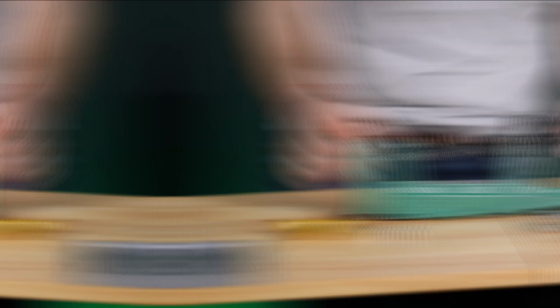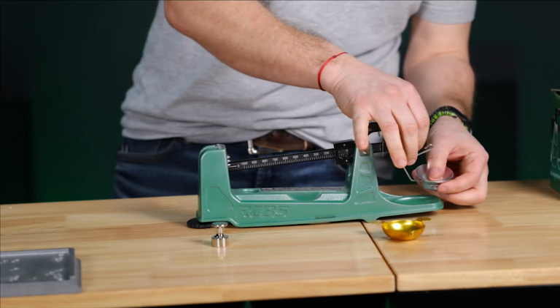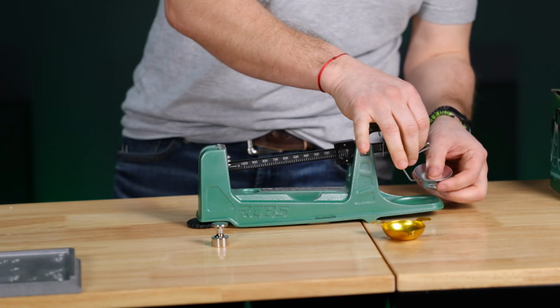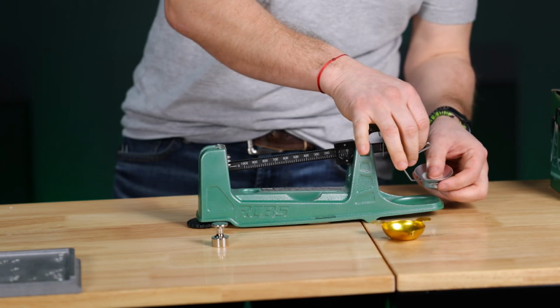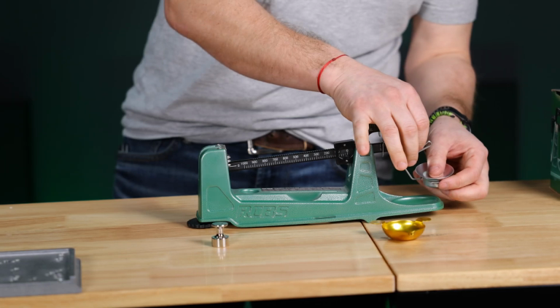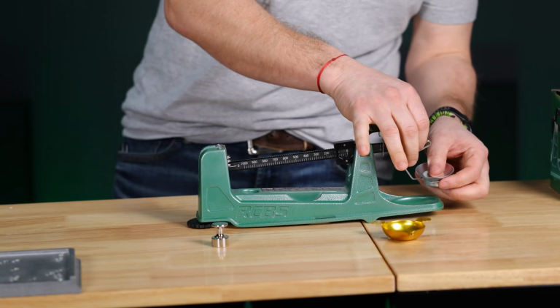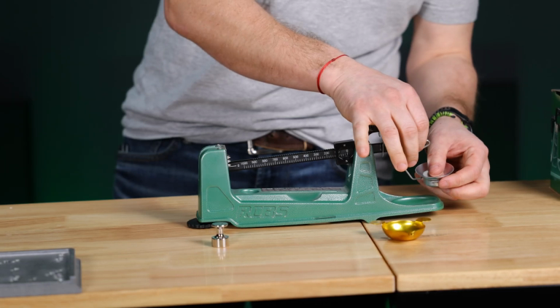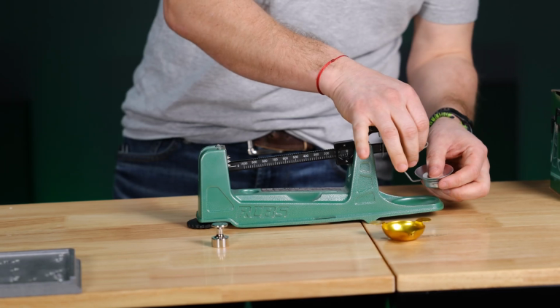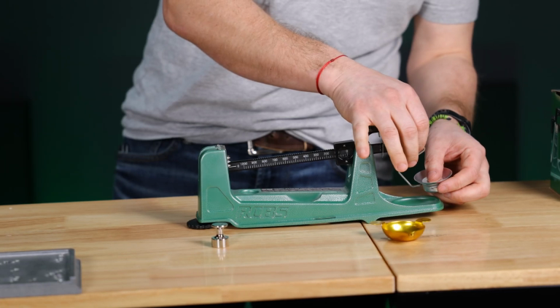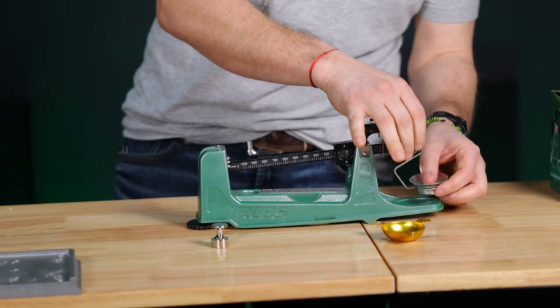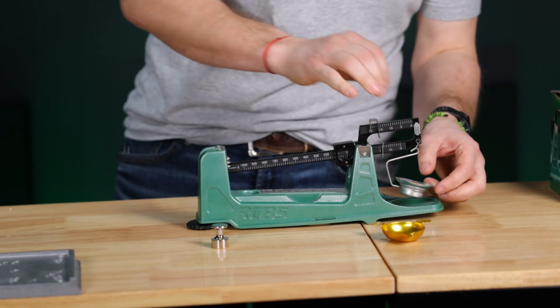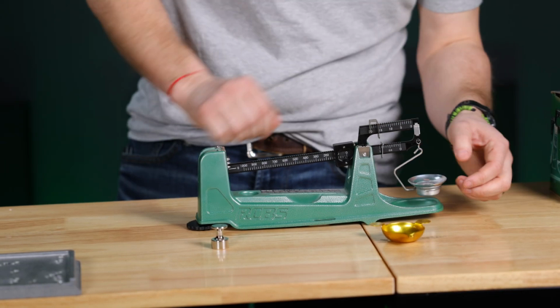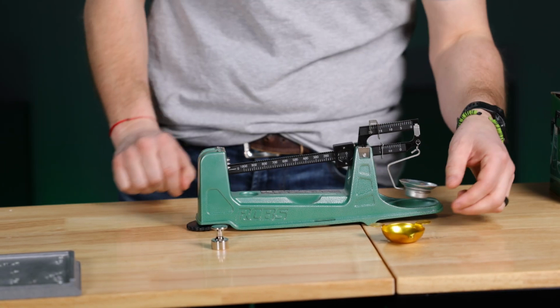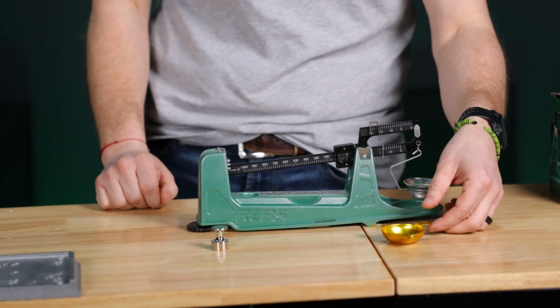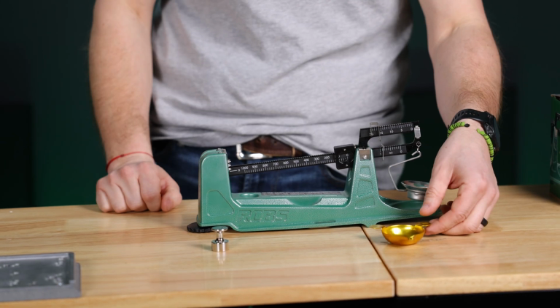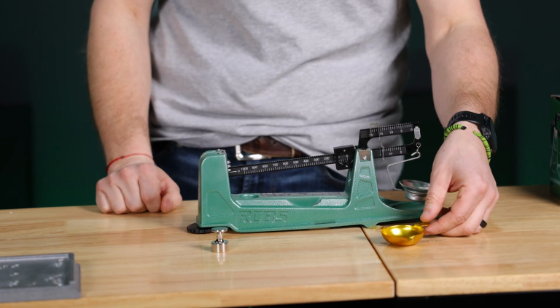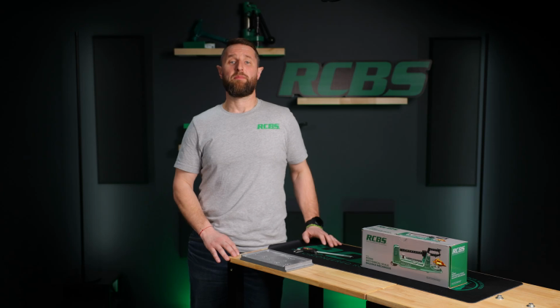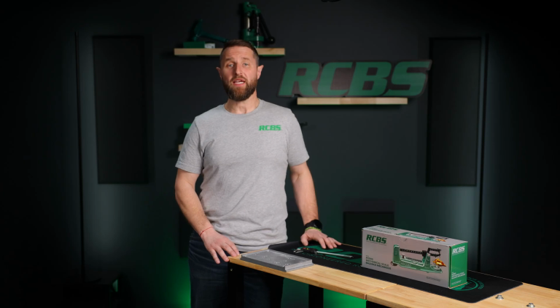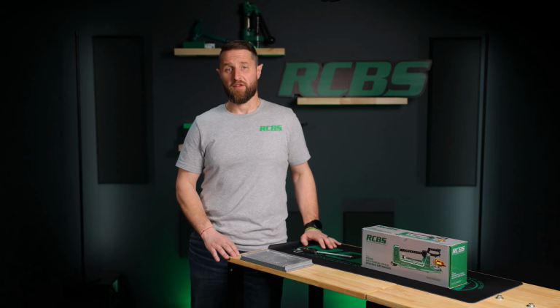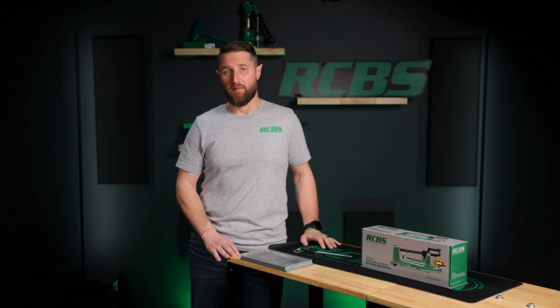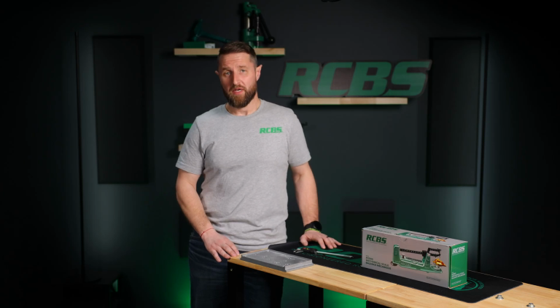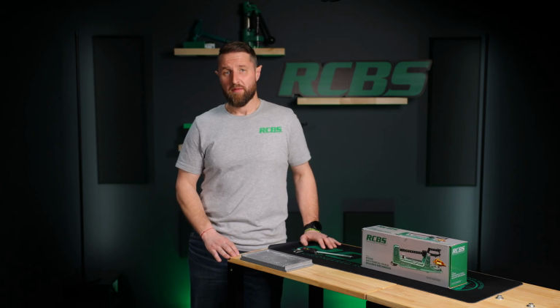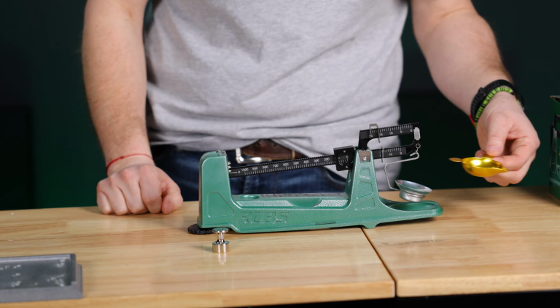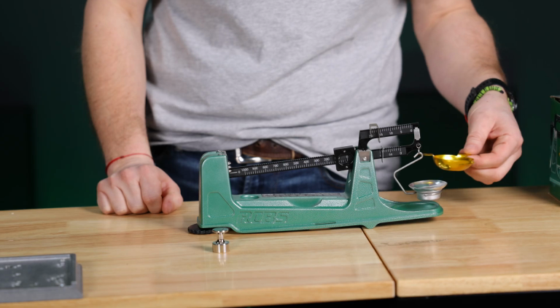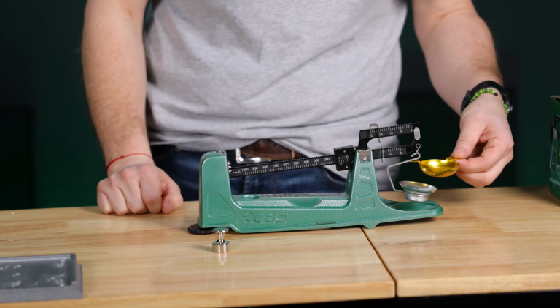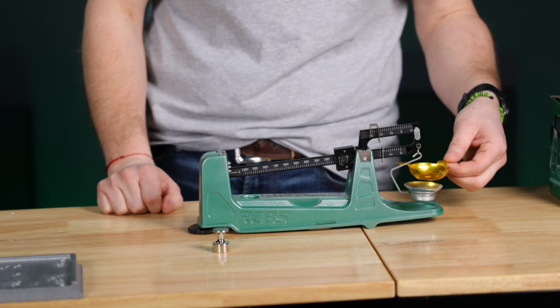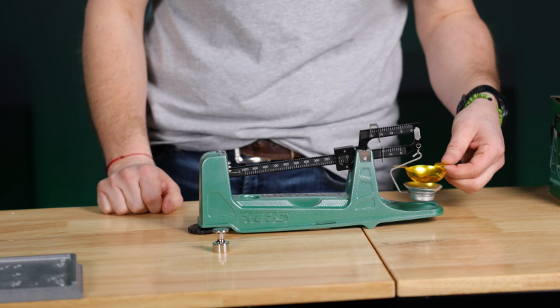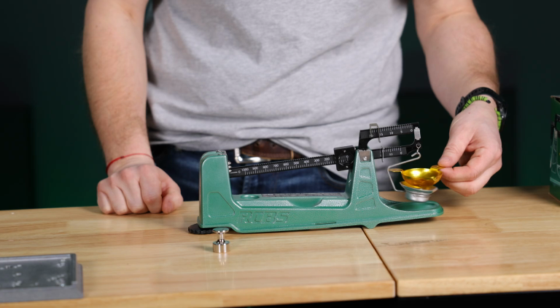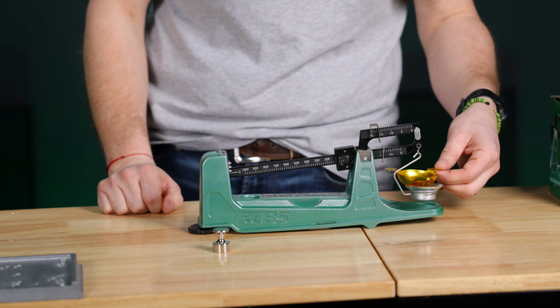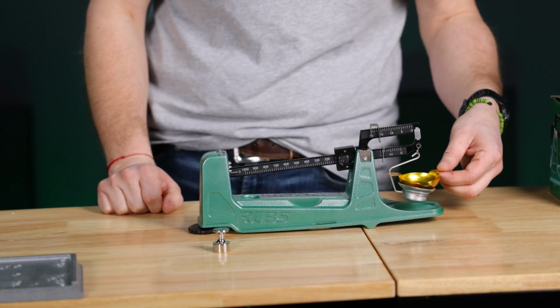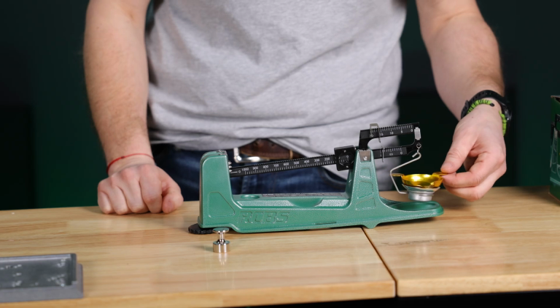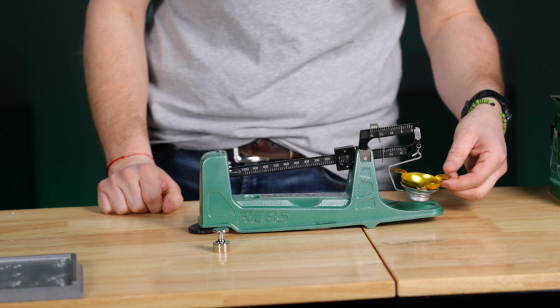Place the pan support onto the shackle located at the end of the beam. To complete assembly, place the scale pan onto the pan support.